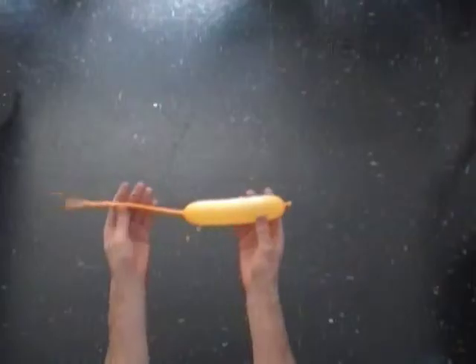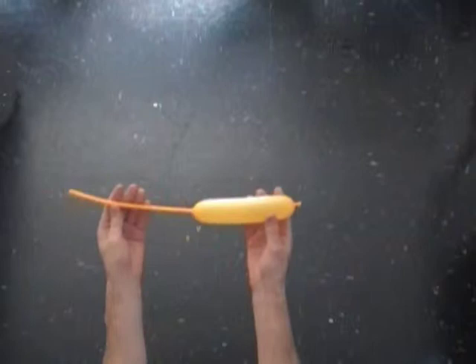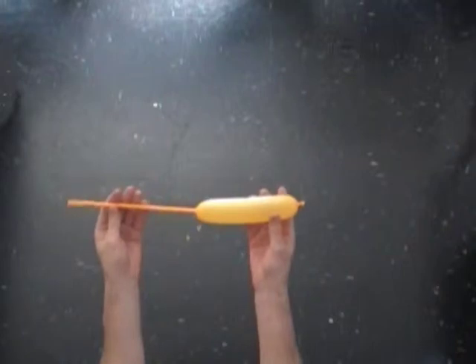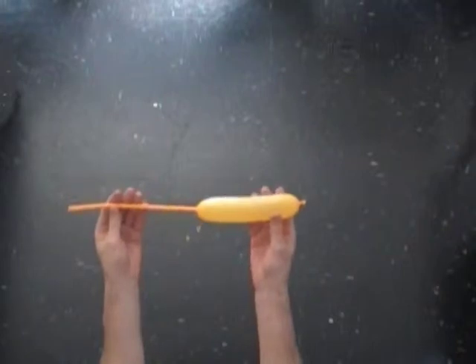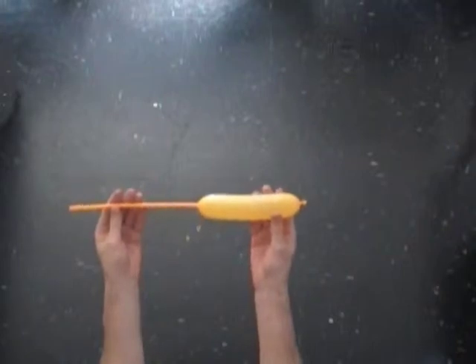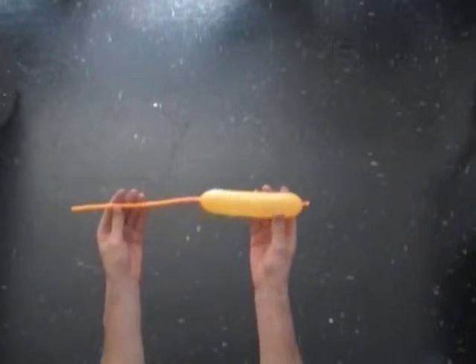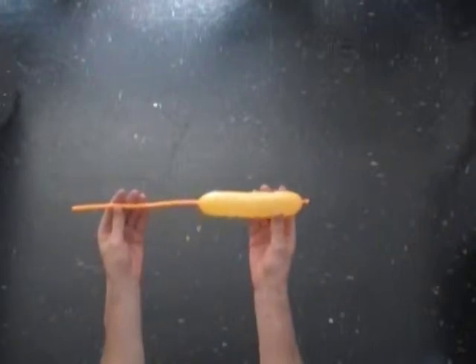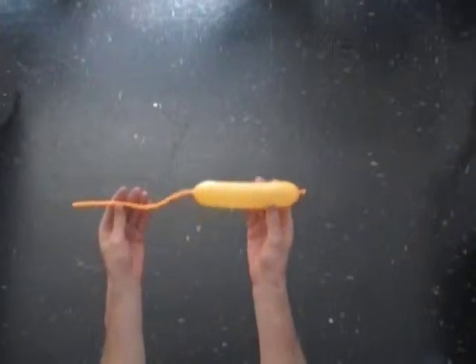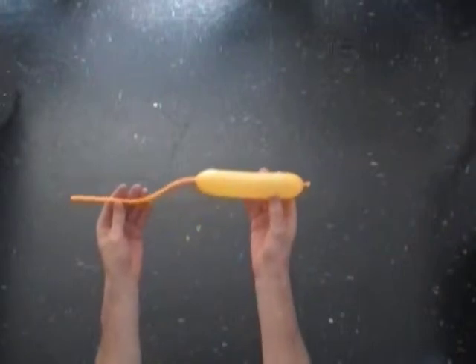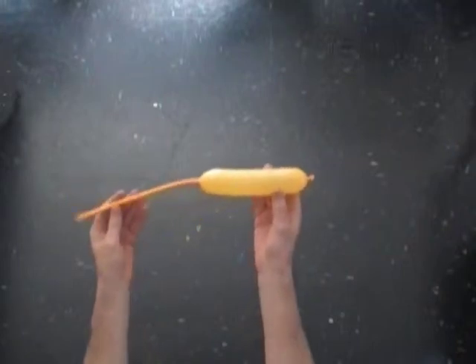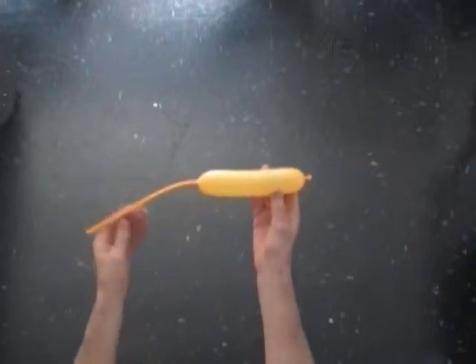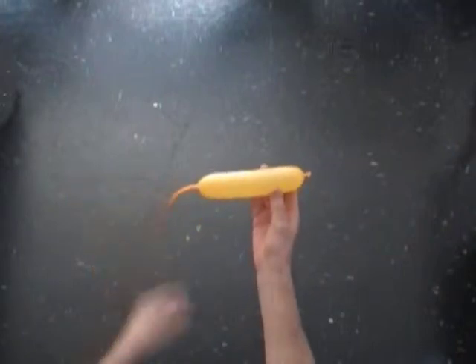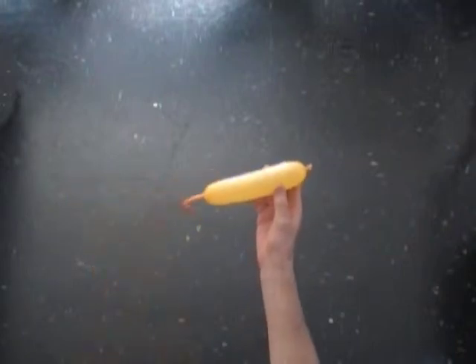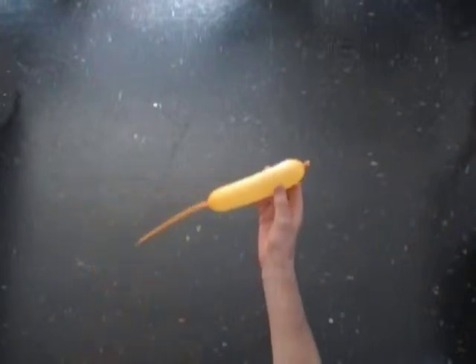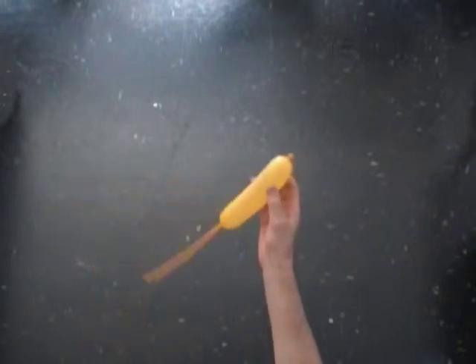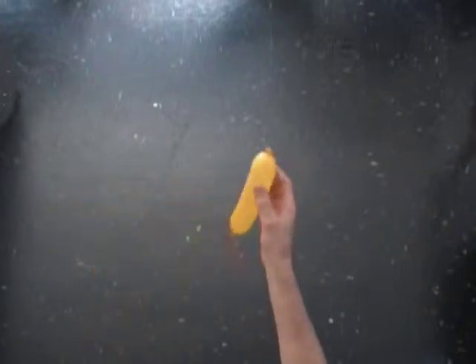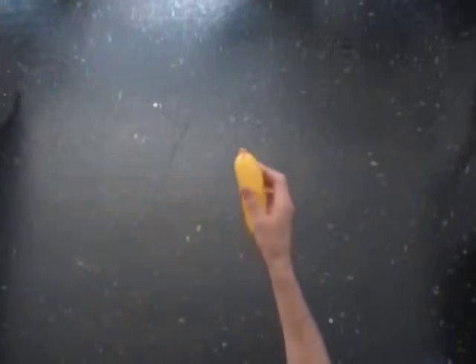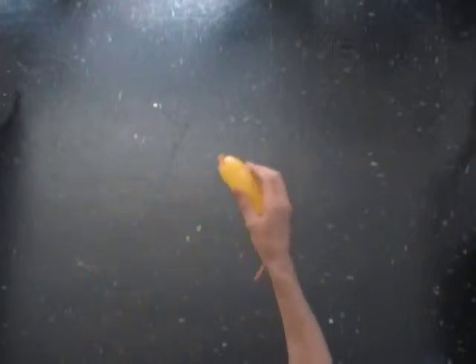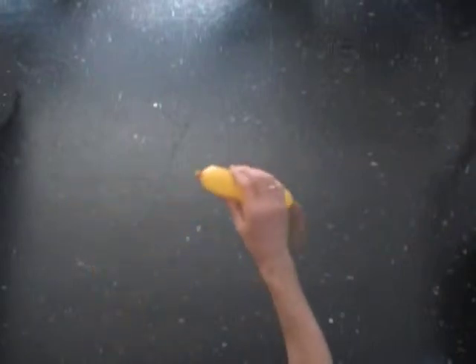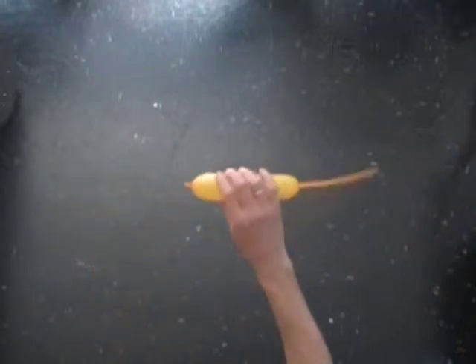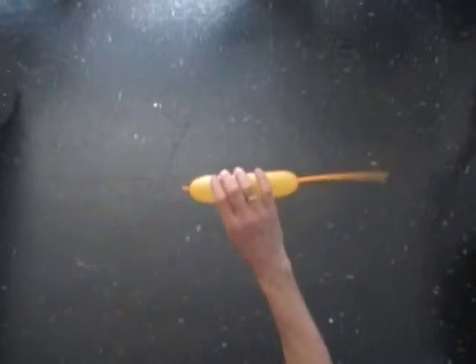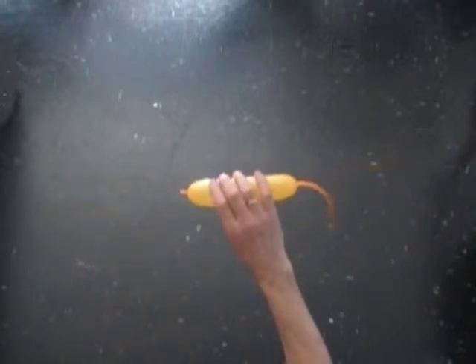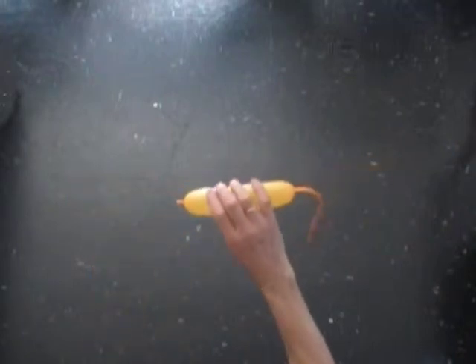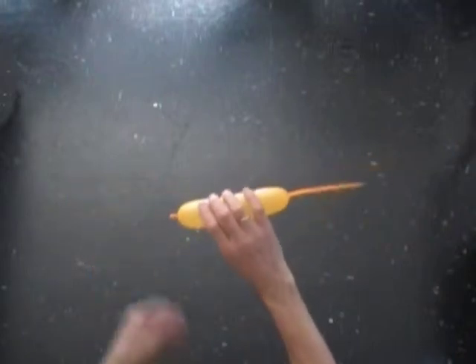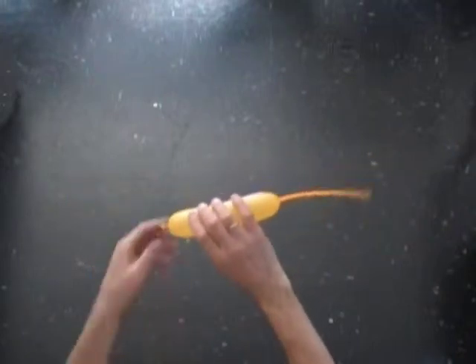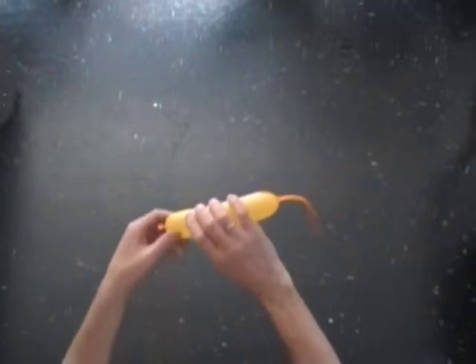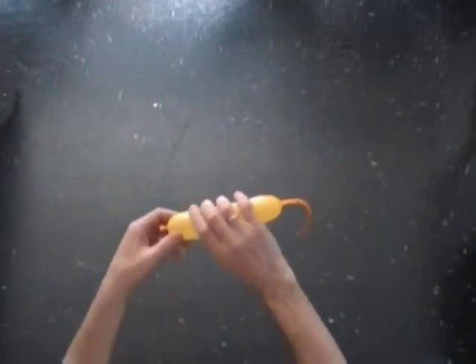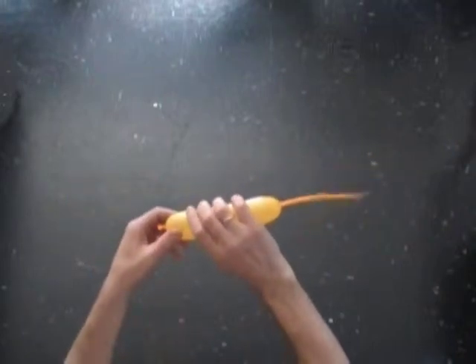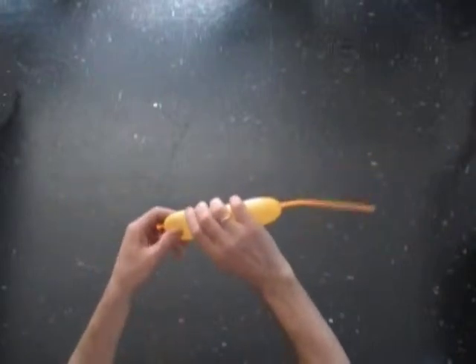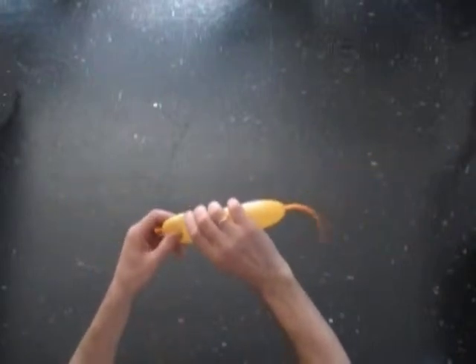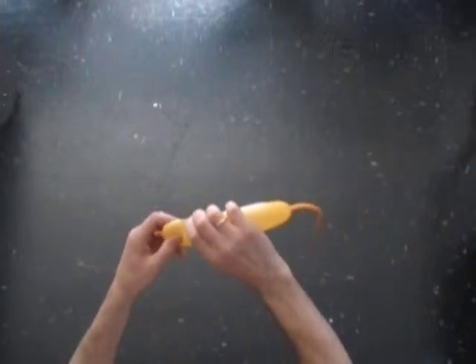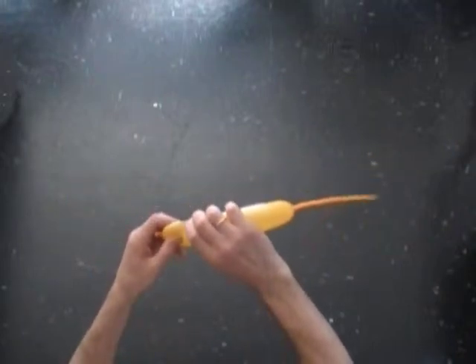Hello. We are going to make a crown for a doll. Inflate a balloon leaving a nine inch flat tail.